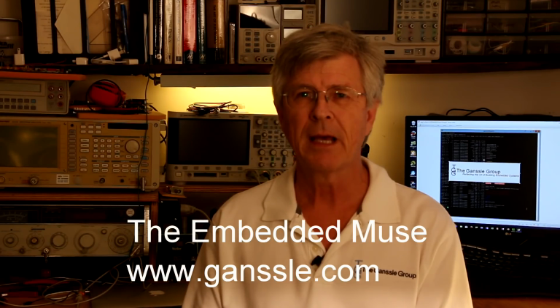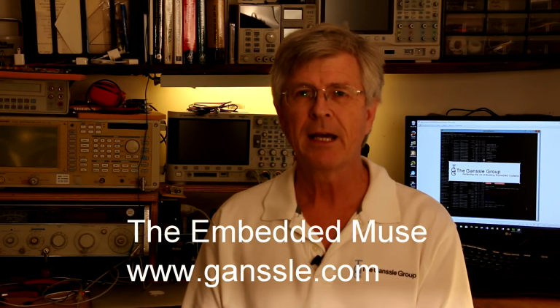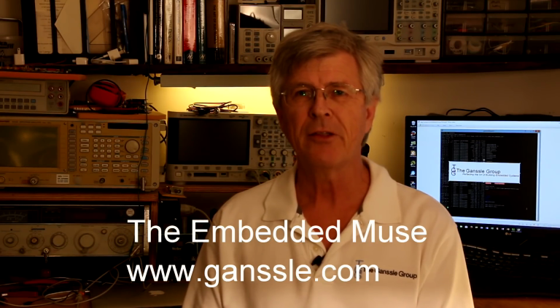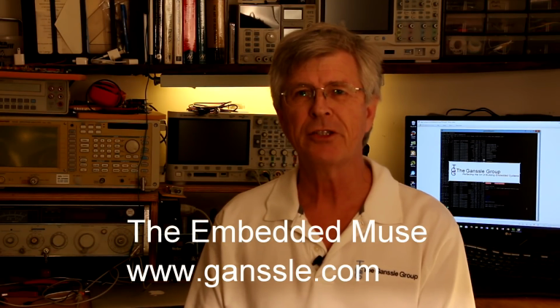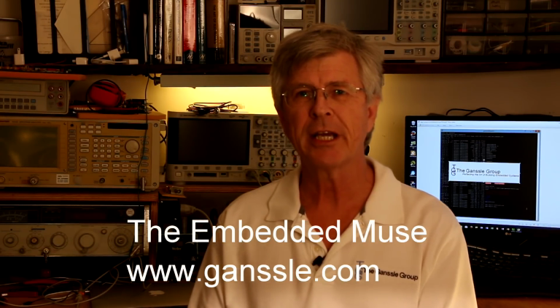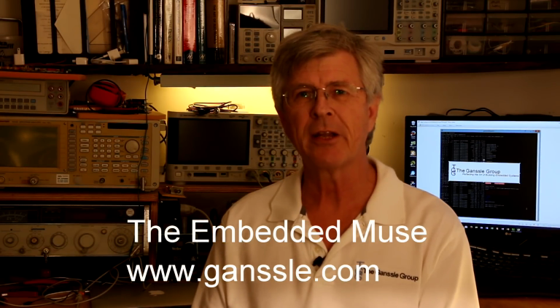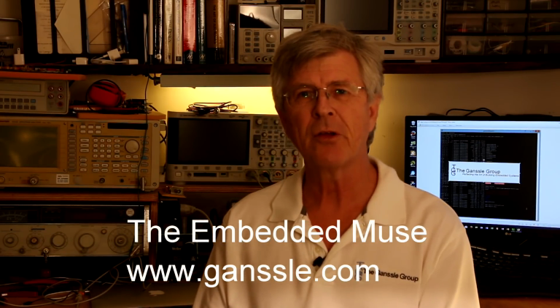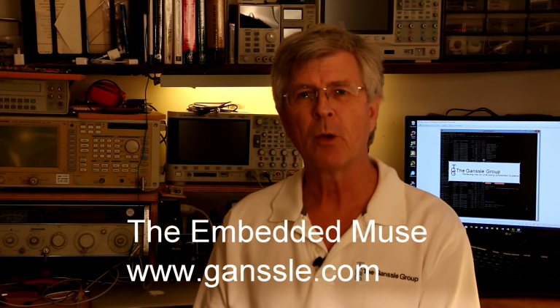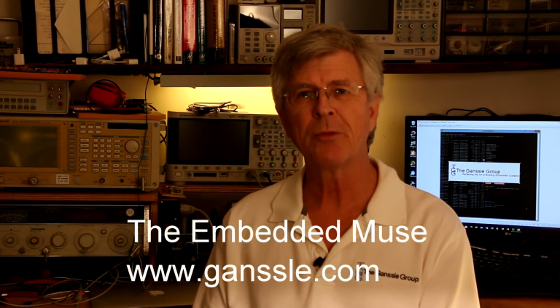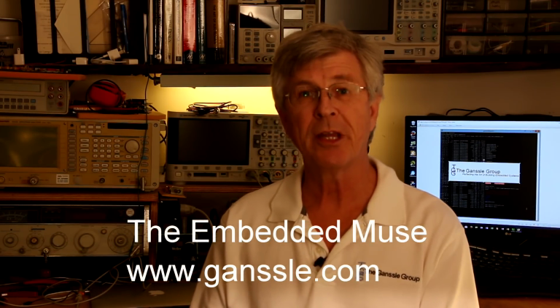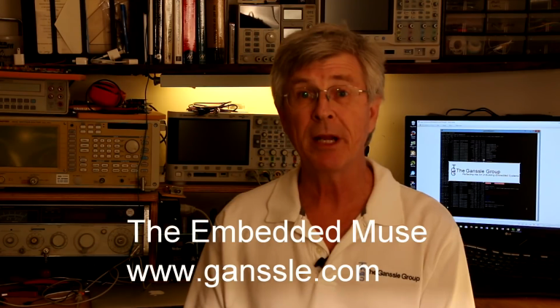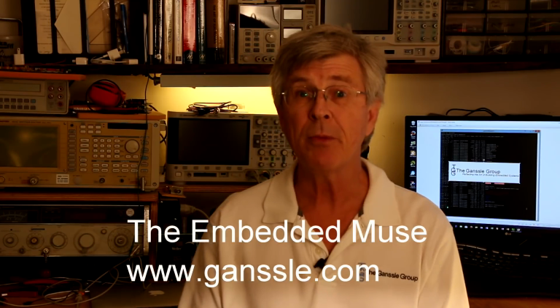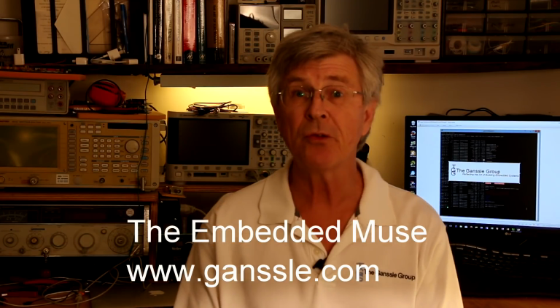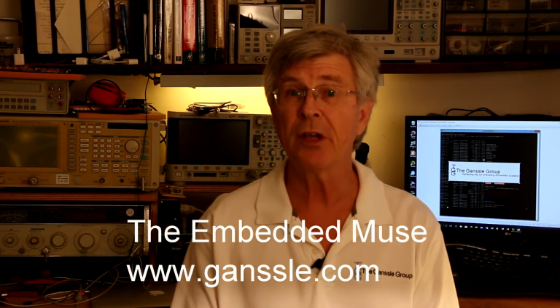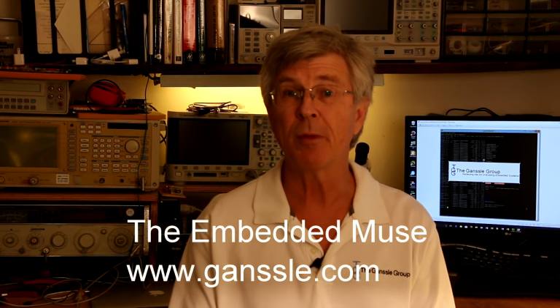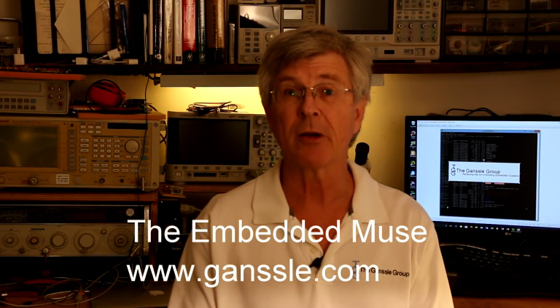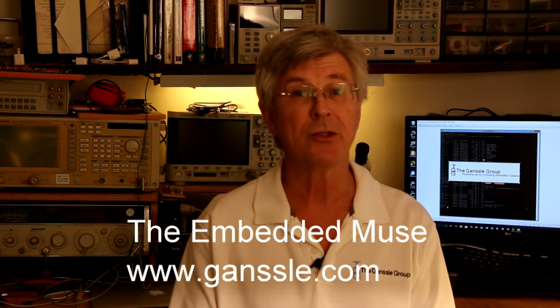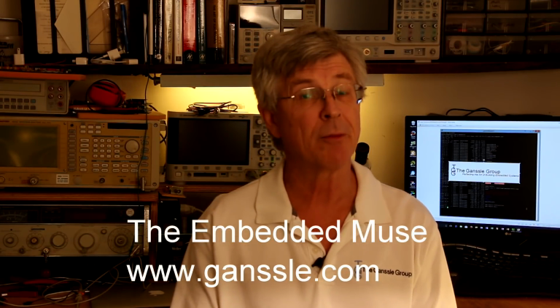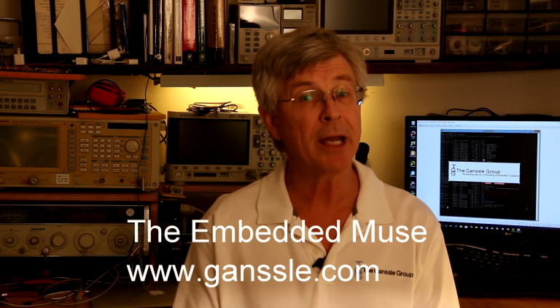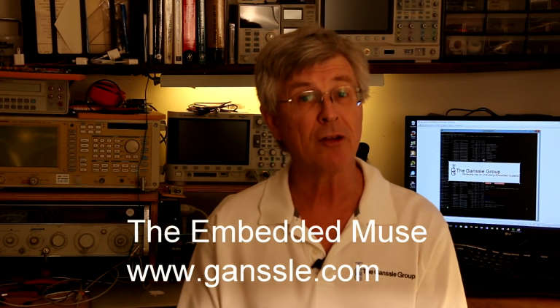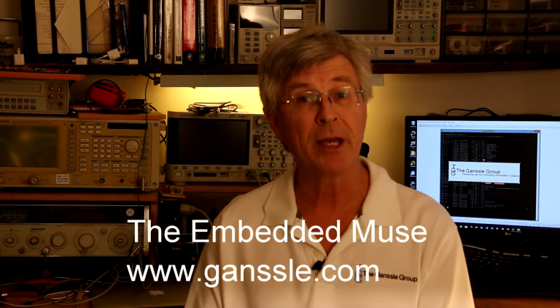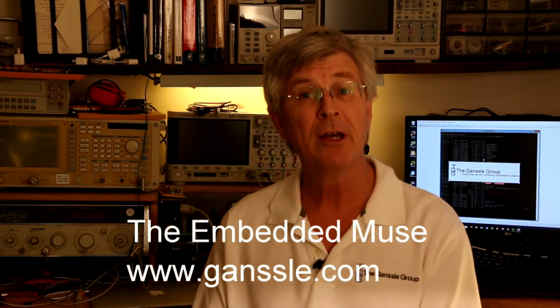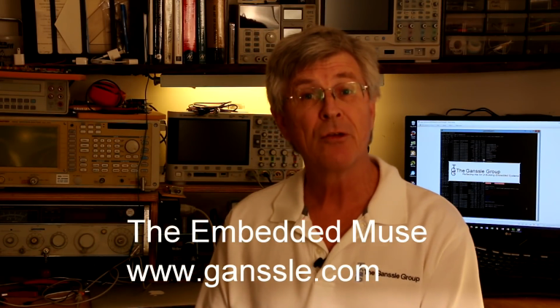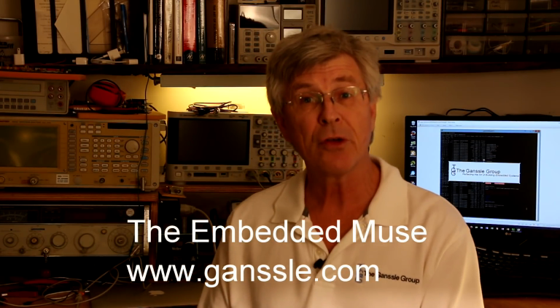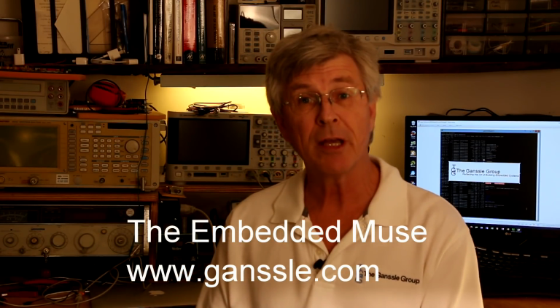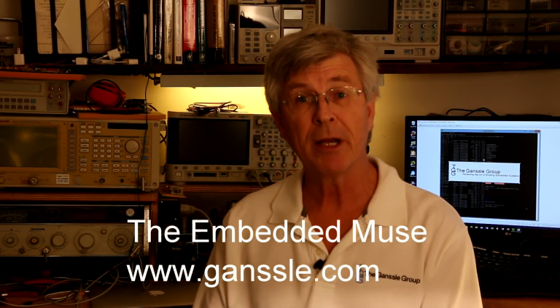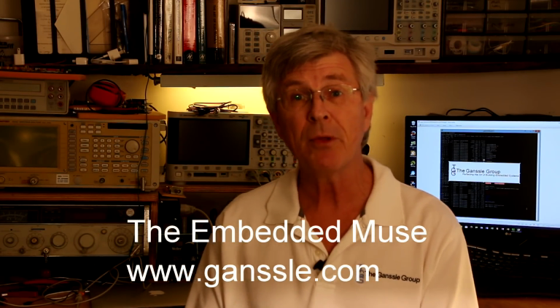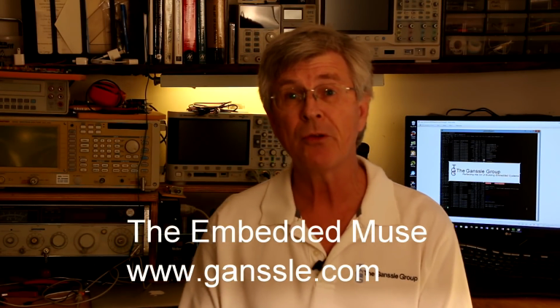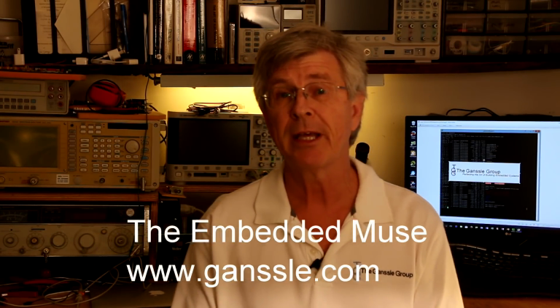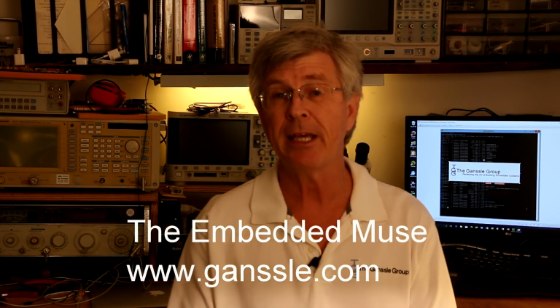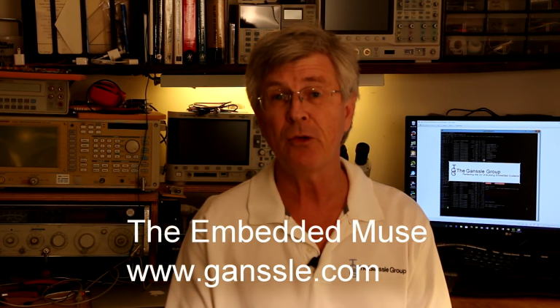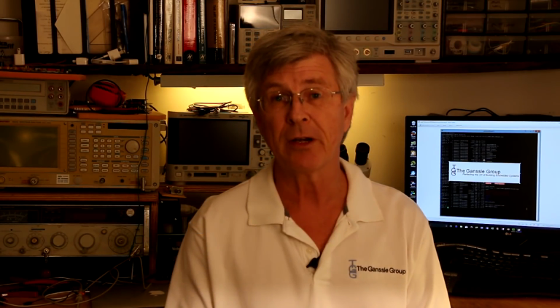Hi, this is Jack Gansel, and welcome to the Embedded Muse video blog, which is a companion to my free Embedded Muse e-newsletter.